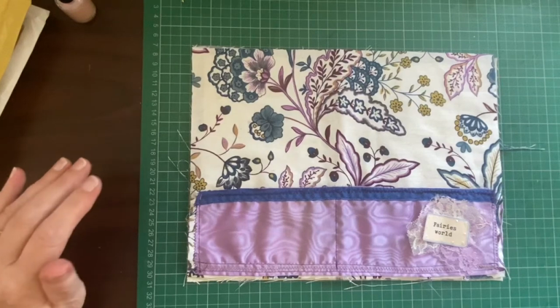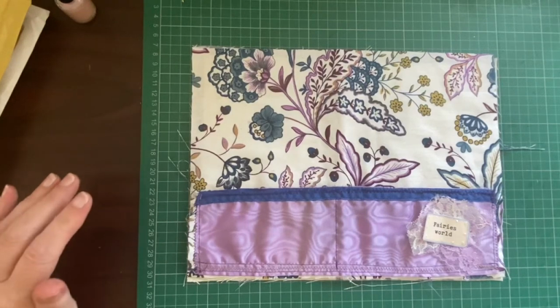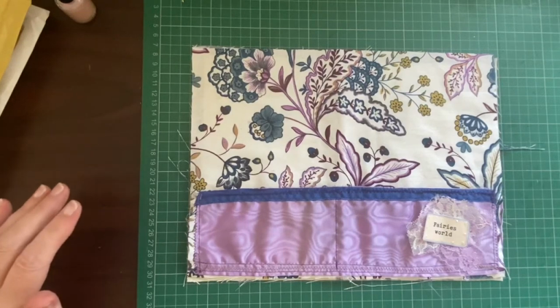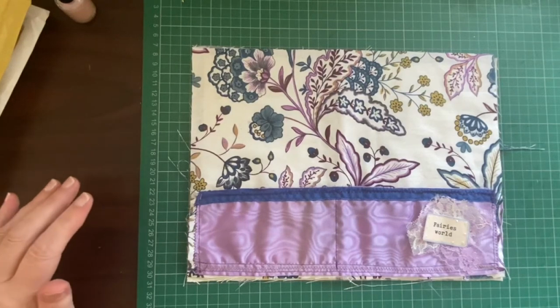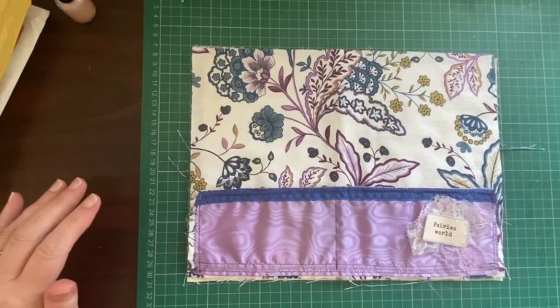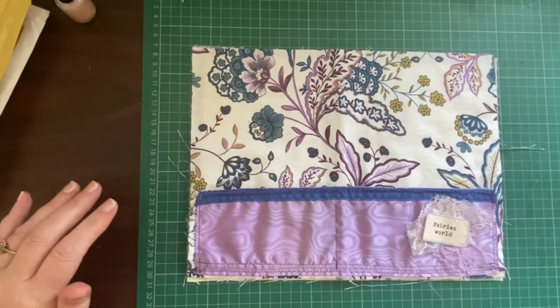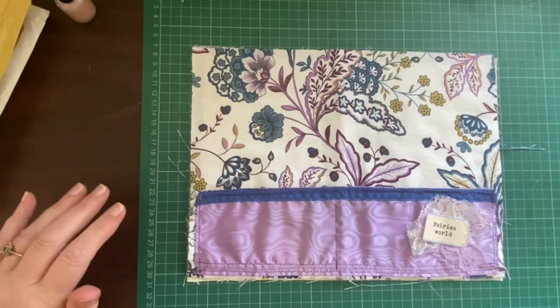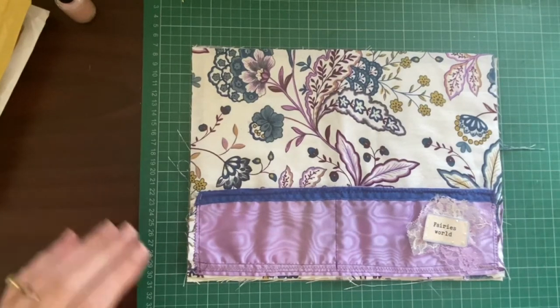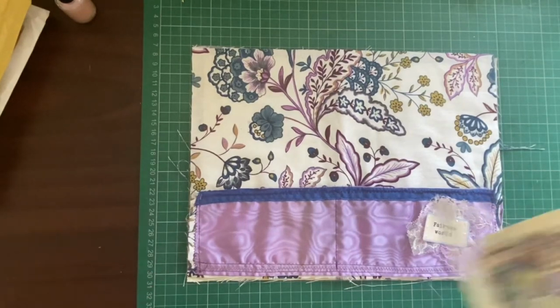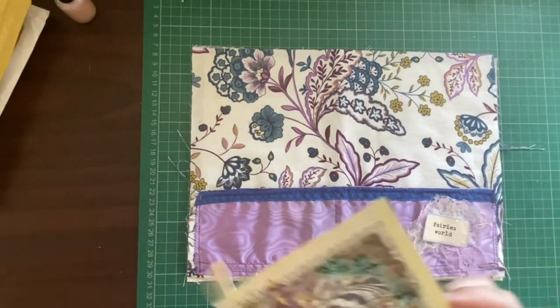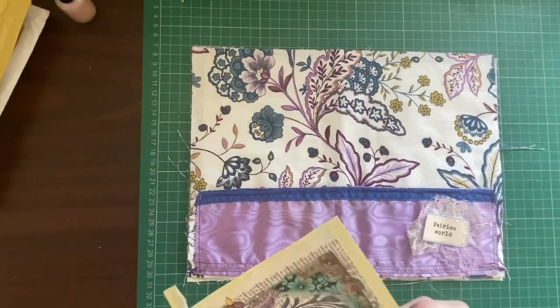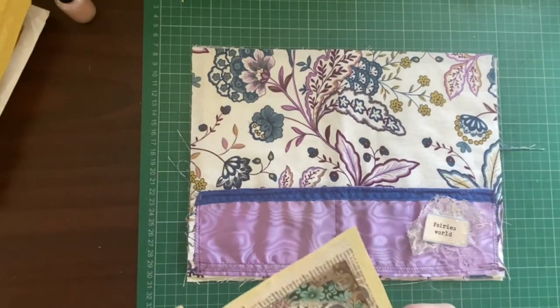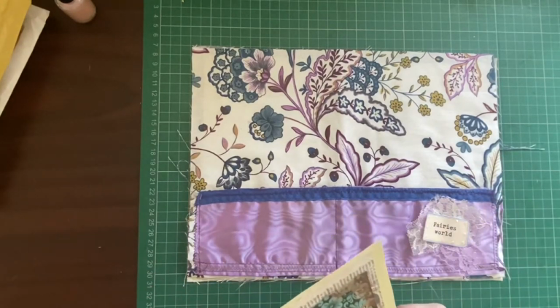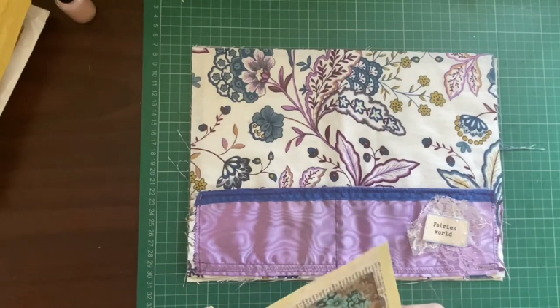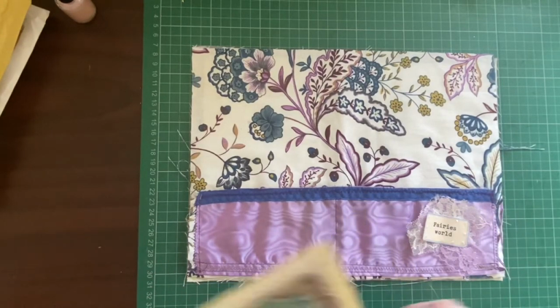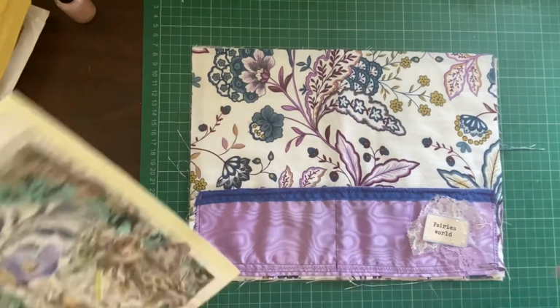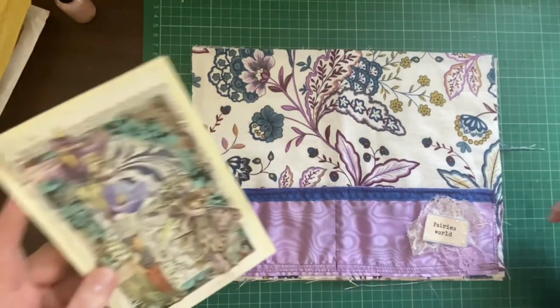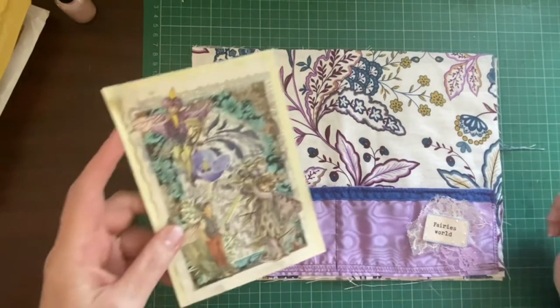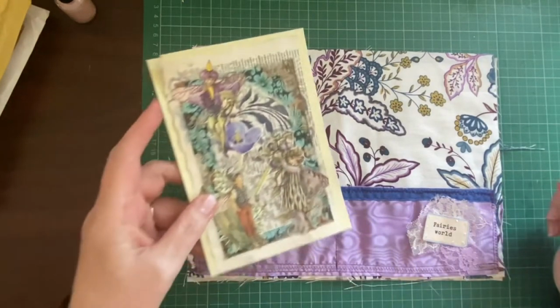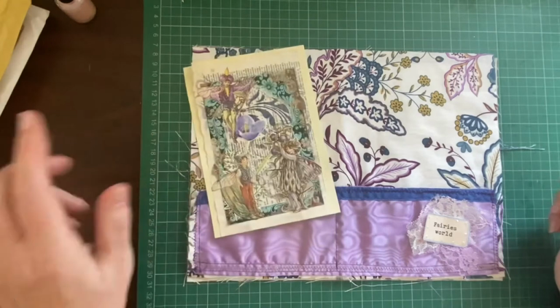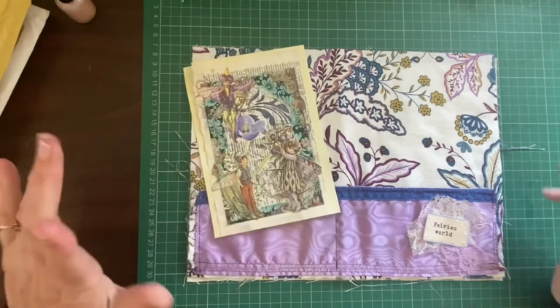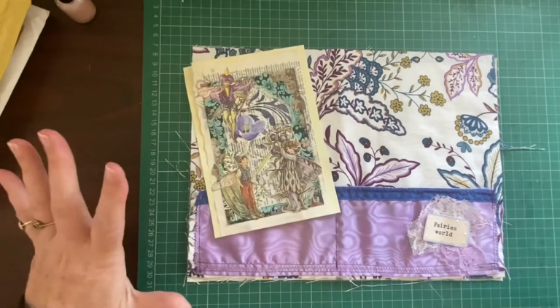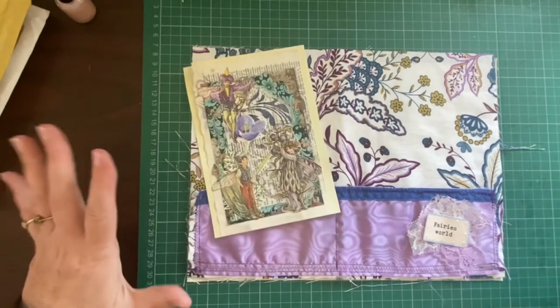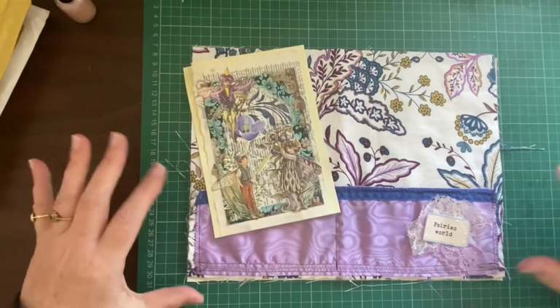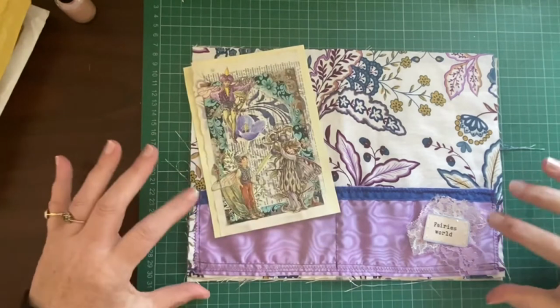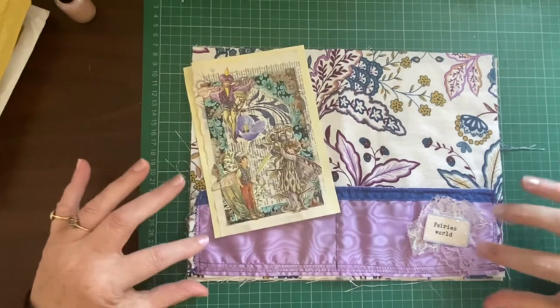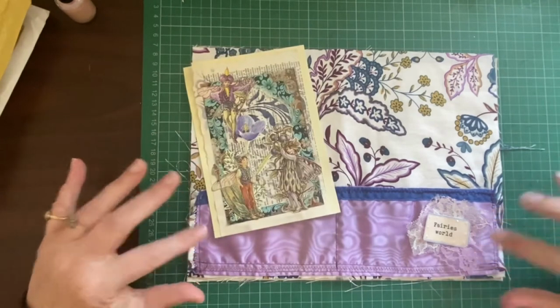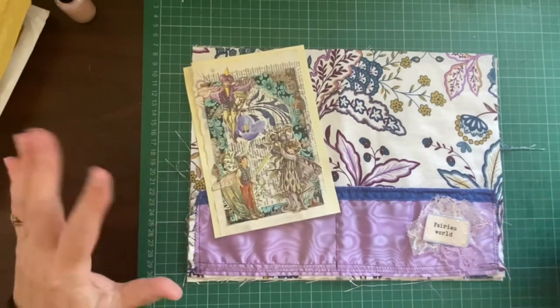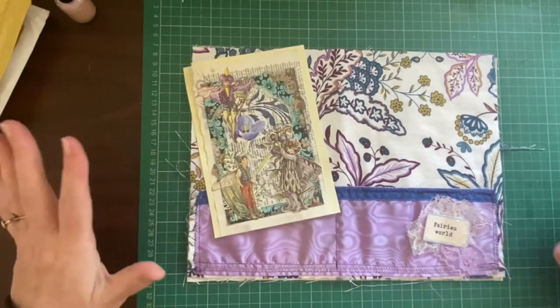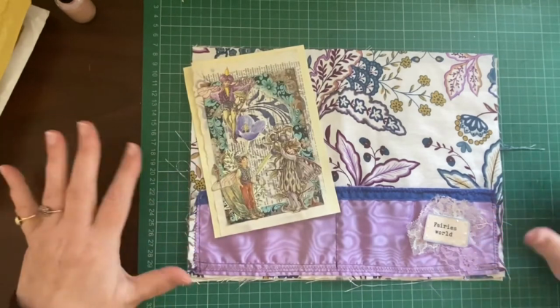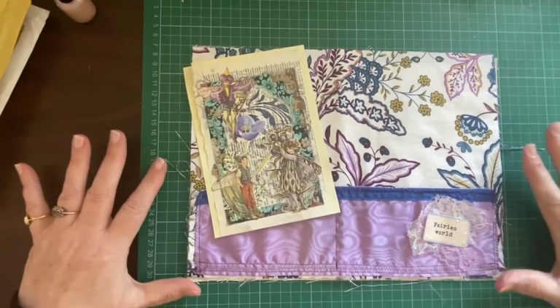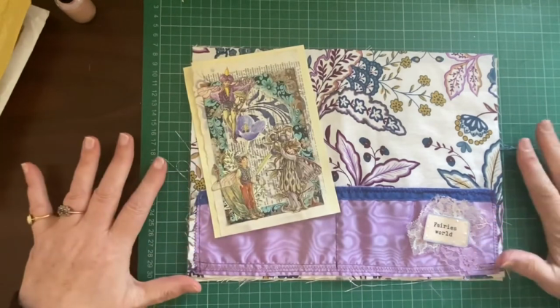Good morning, everybody. It's Denise here, Denise, Junk Journals UK. Well, good afternoon - you will be seeing this in the afternoon.